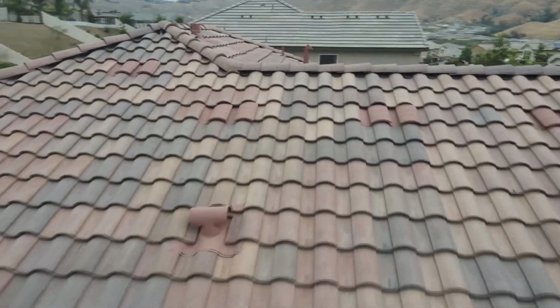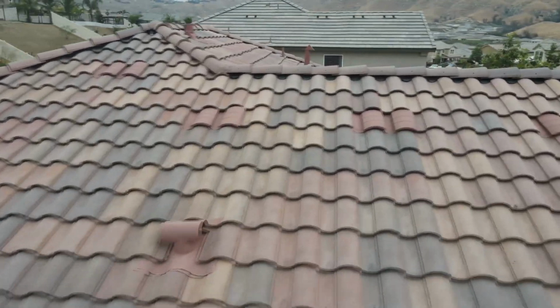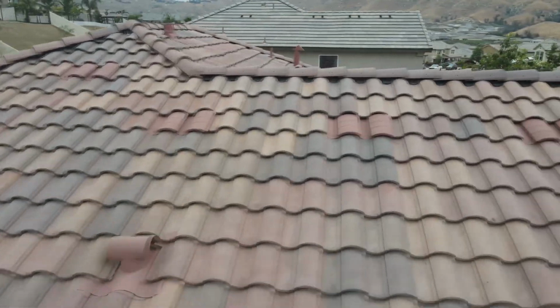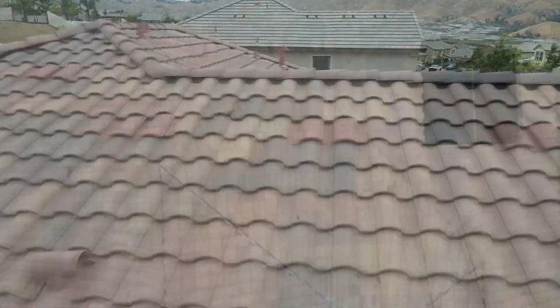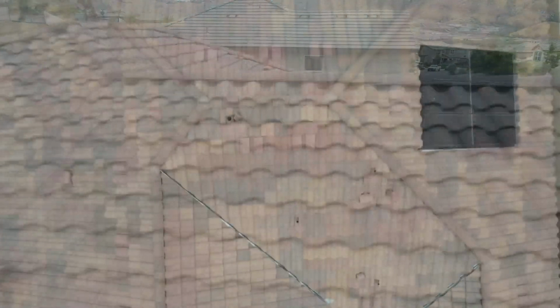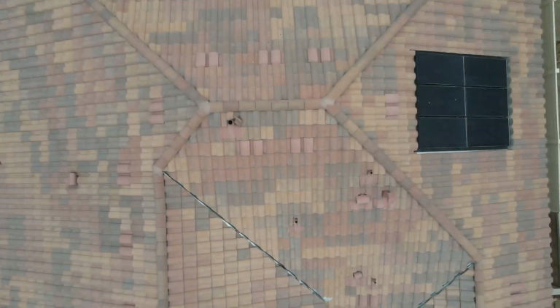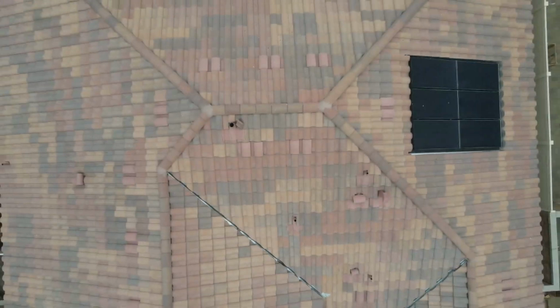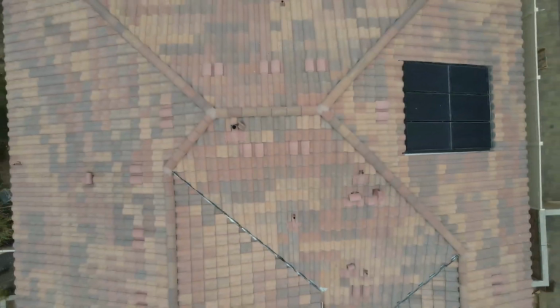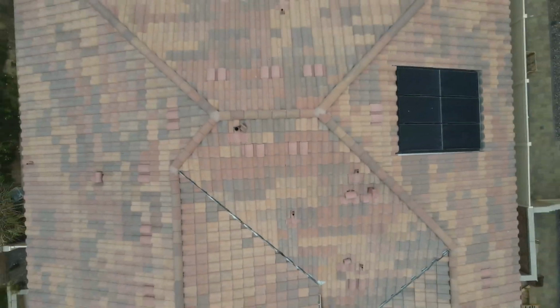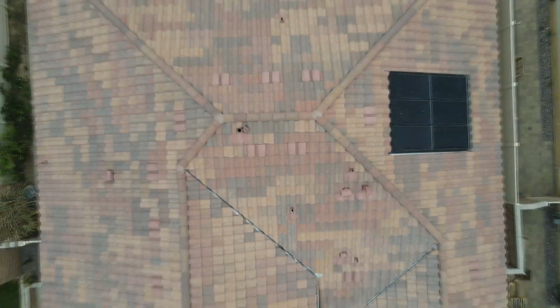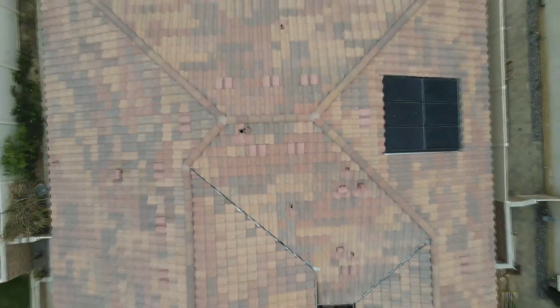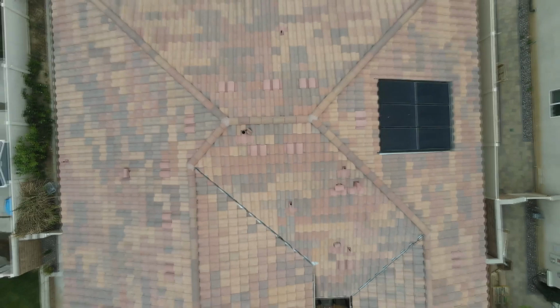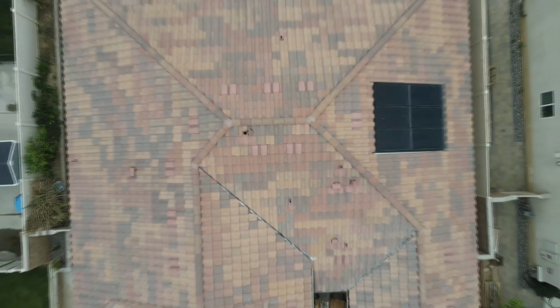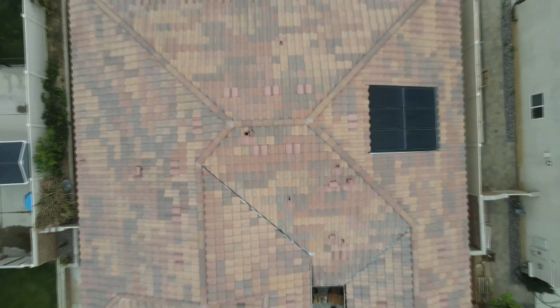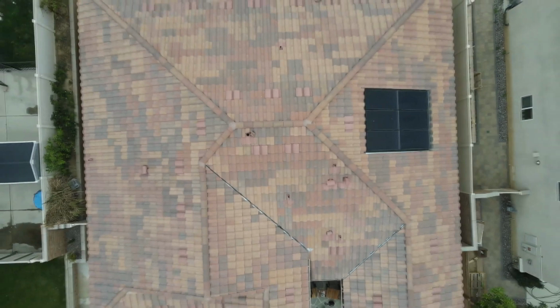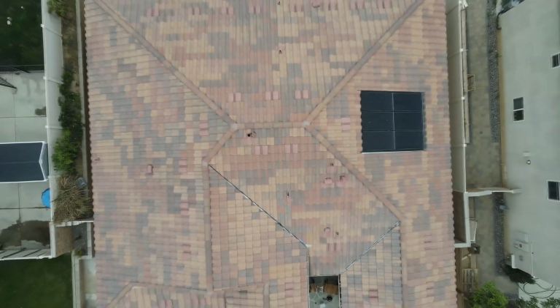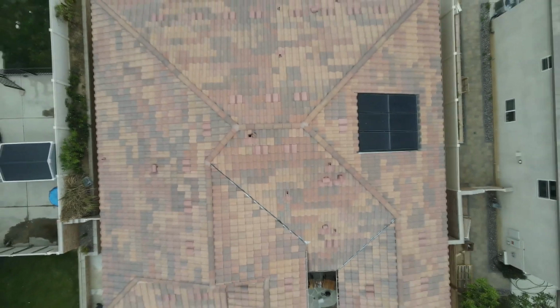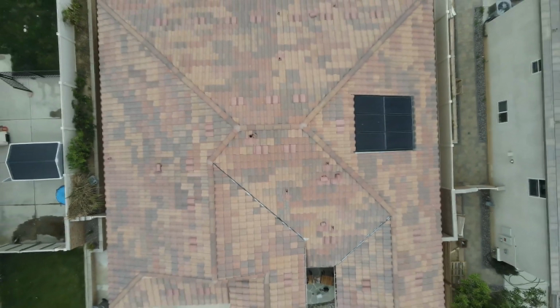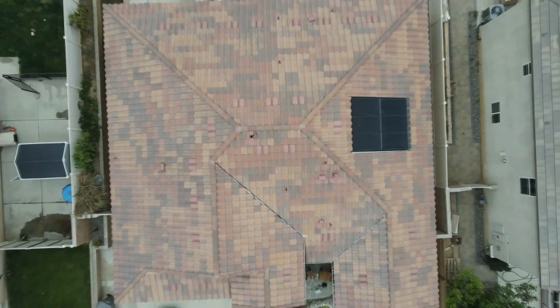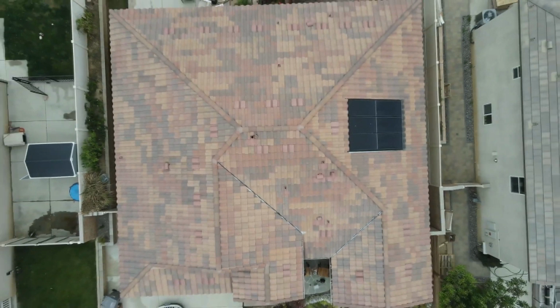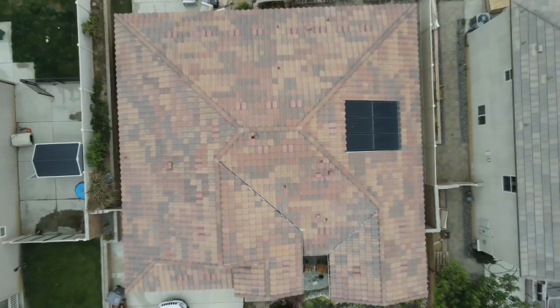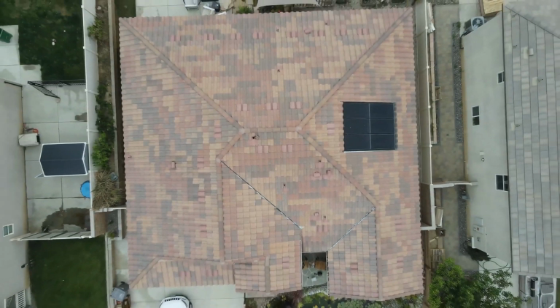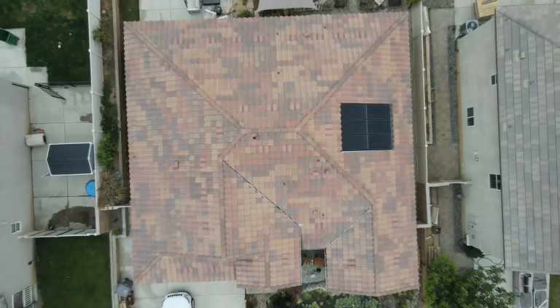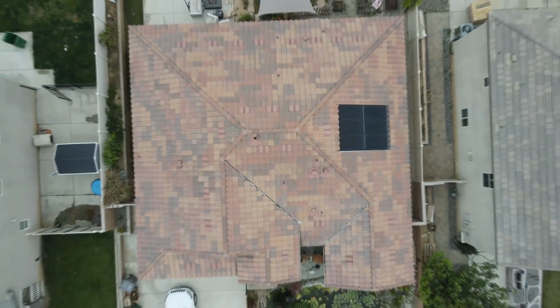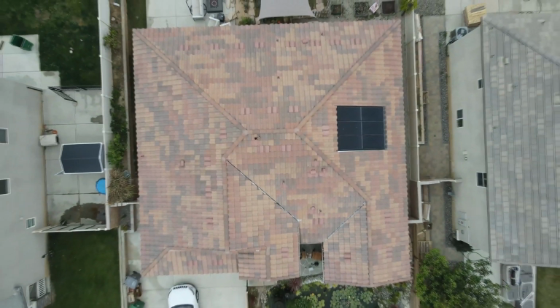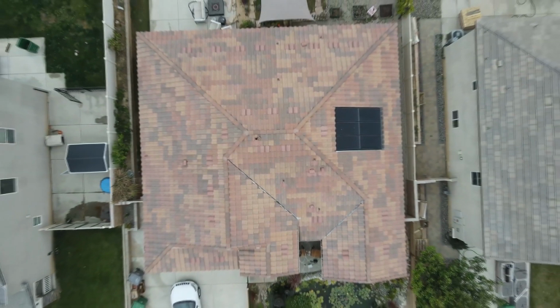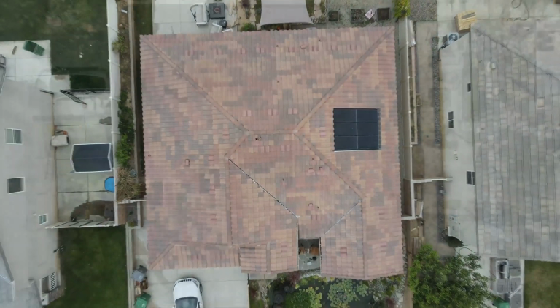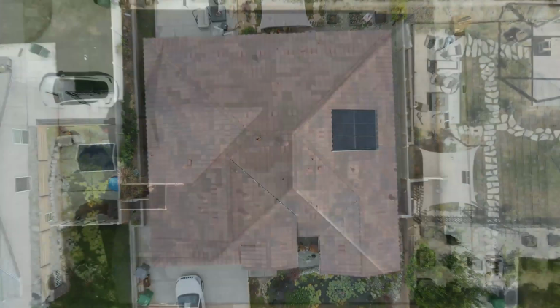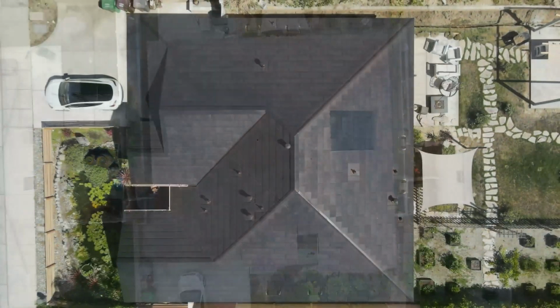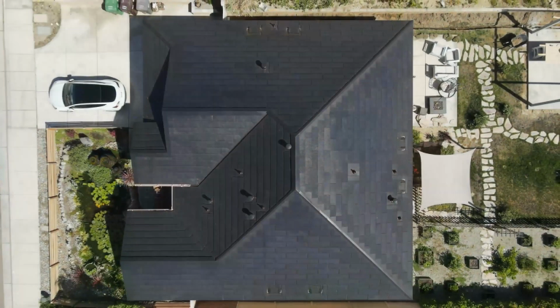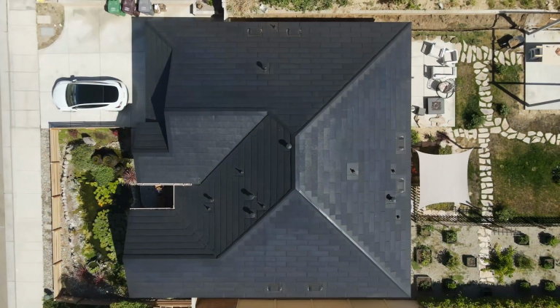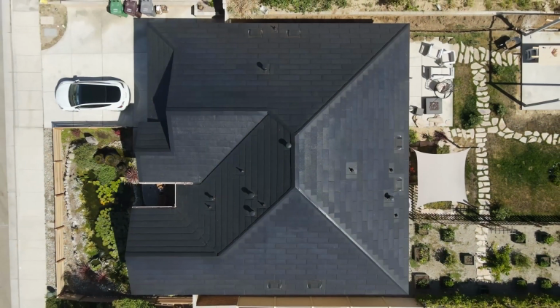Join us as we watch and lay out the process of turning James' roof from this into this.